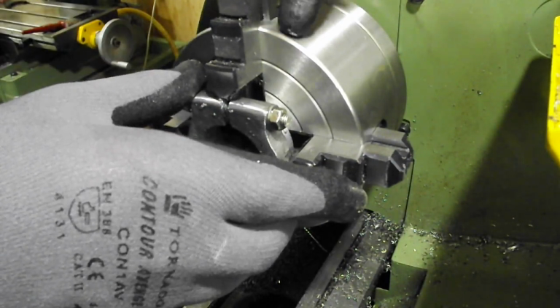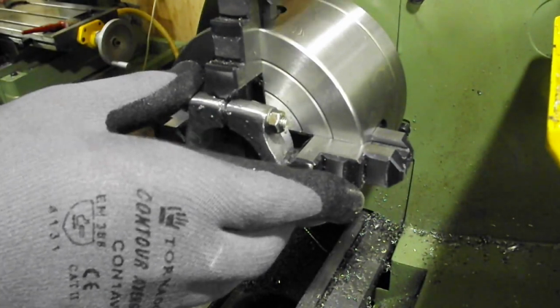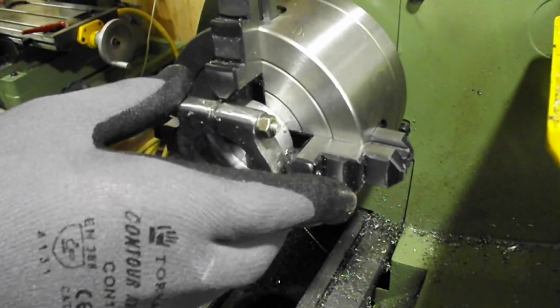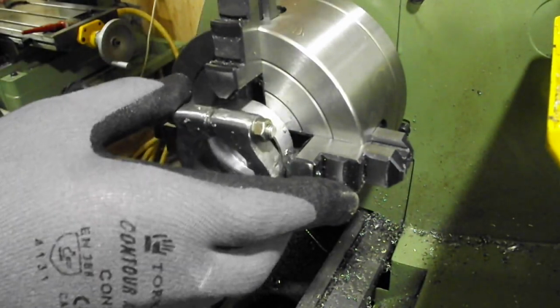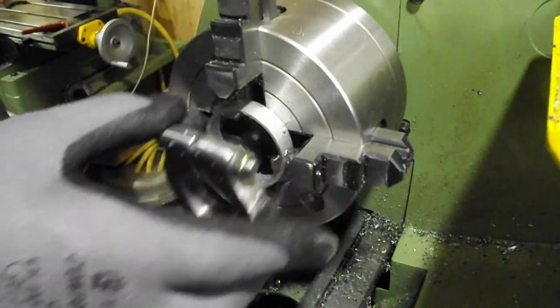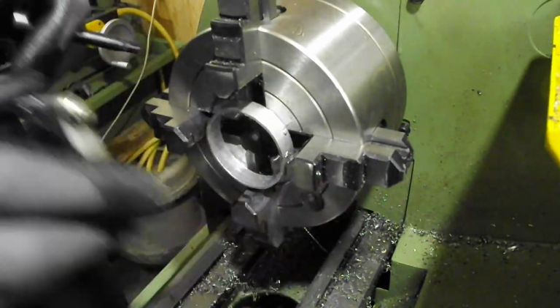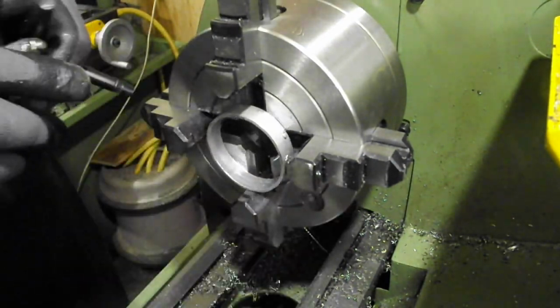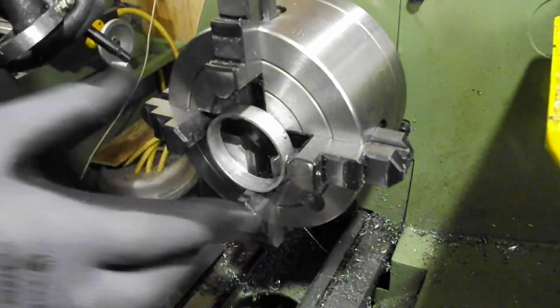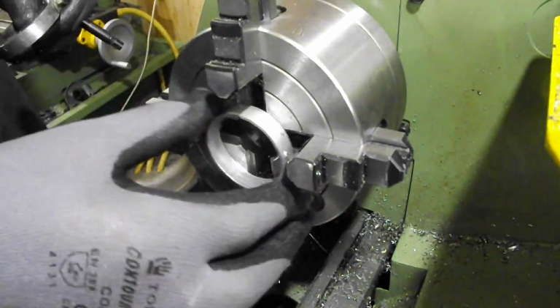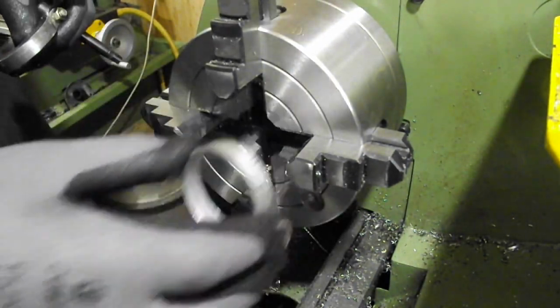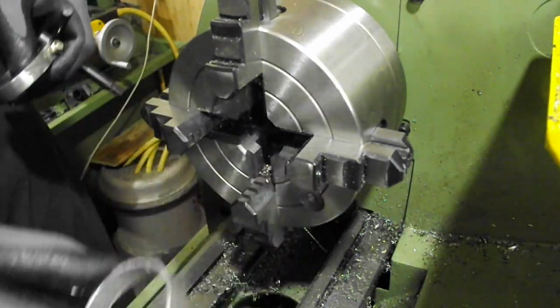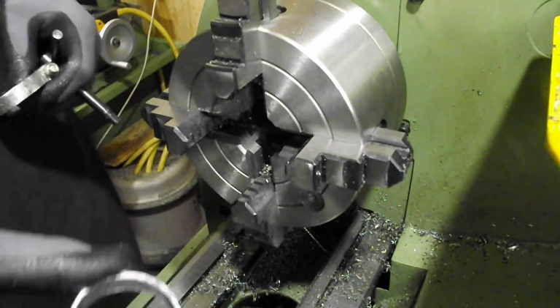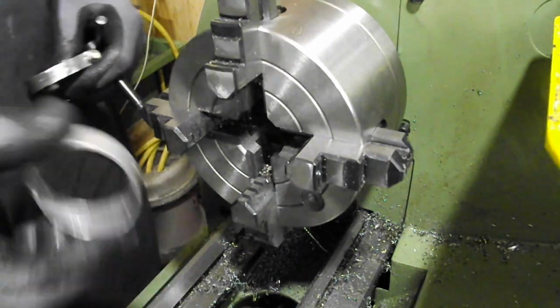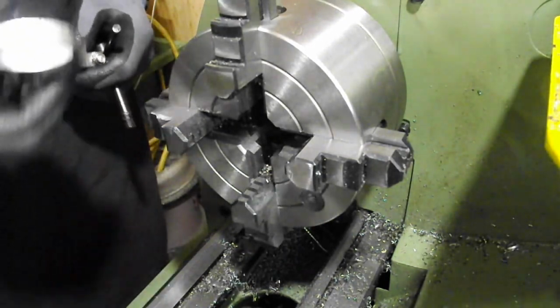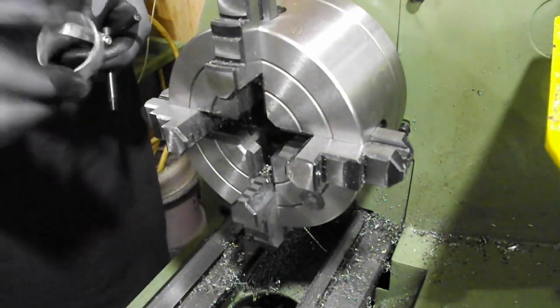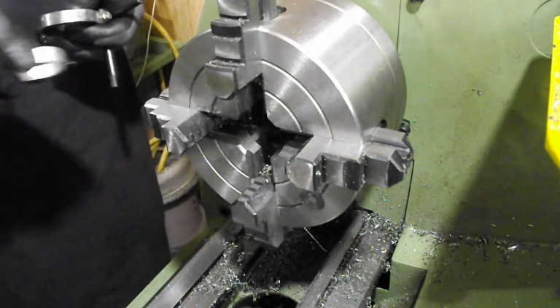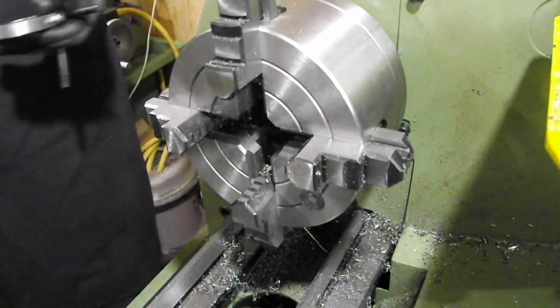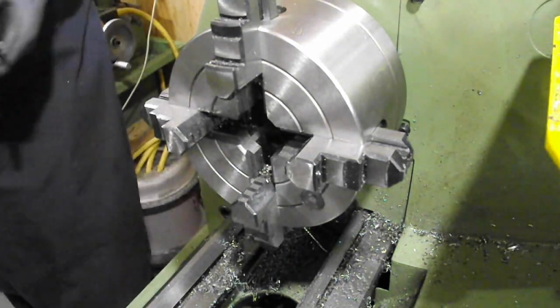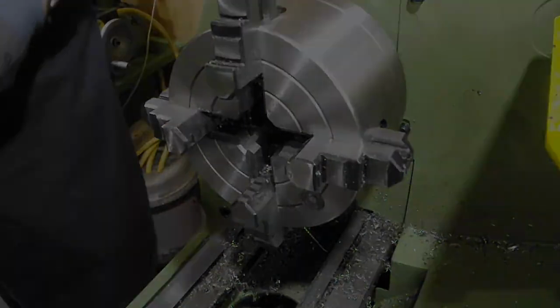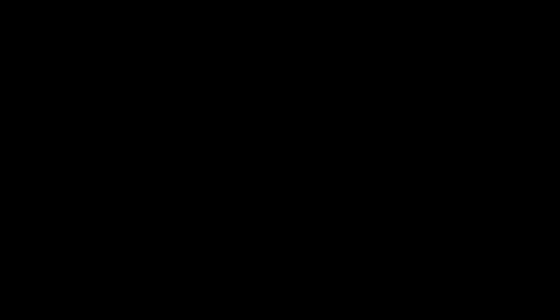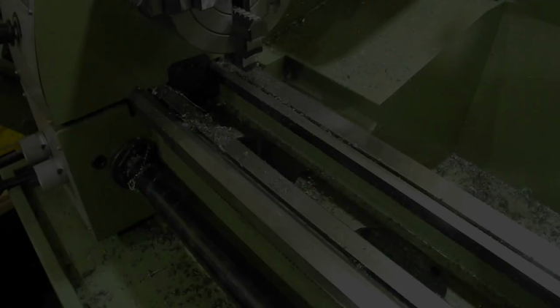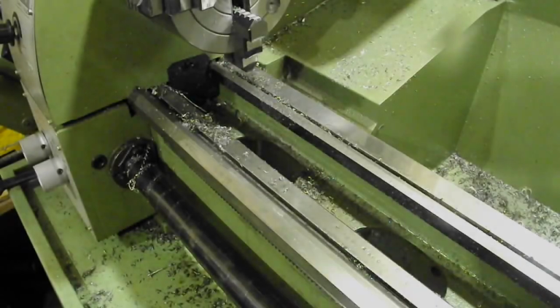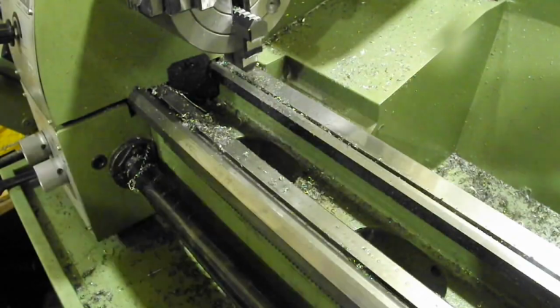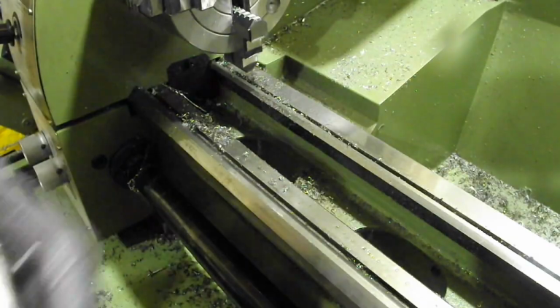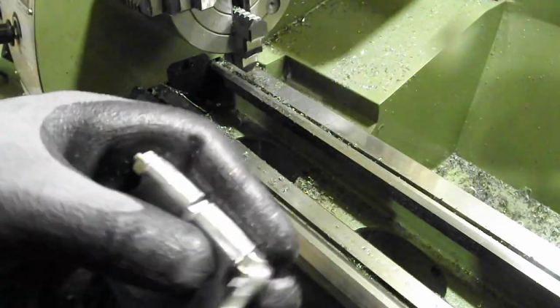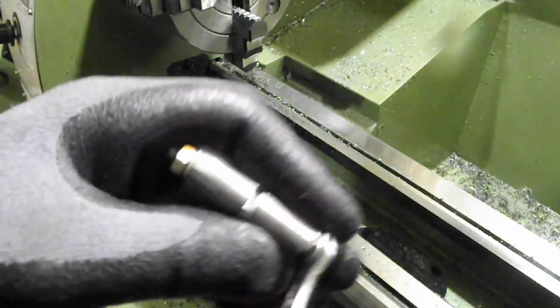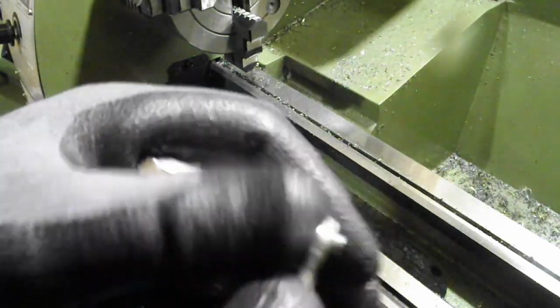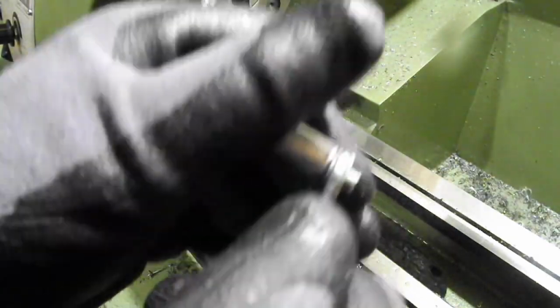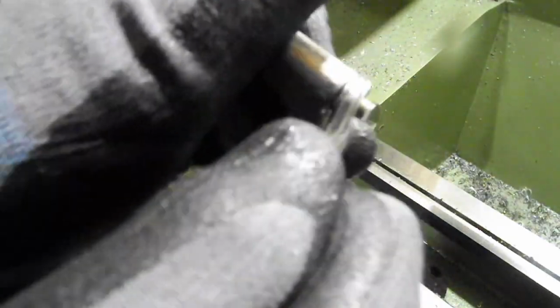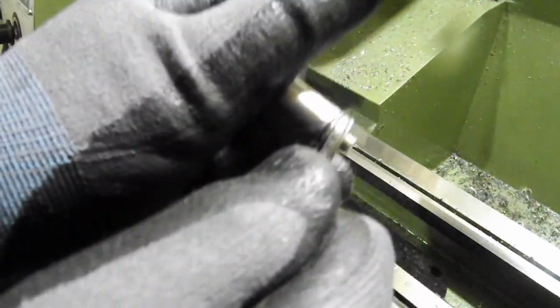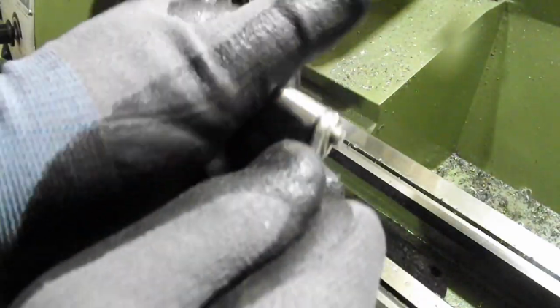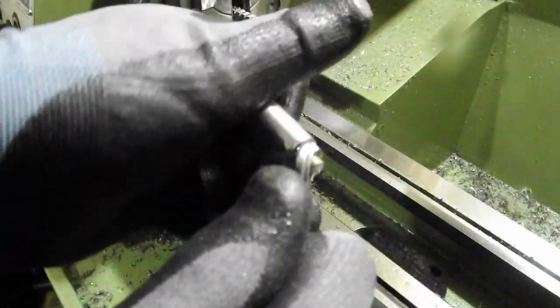At this point we have the near-finished part — just a few things to do like a little bit of fettling and that. And that's it, job done.